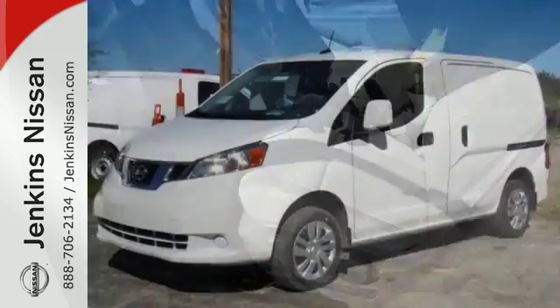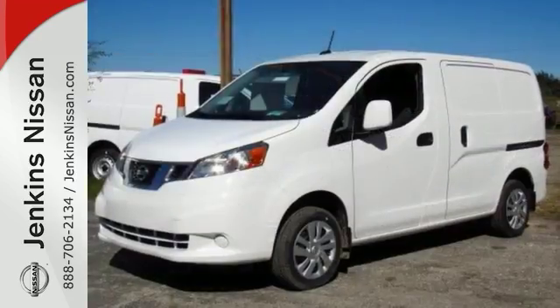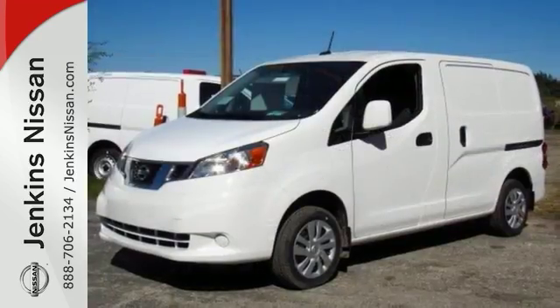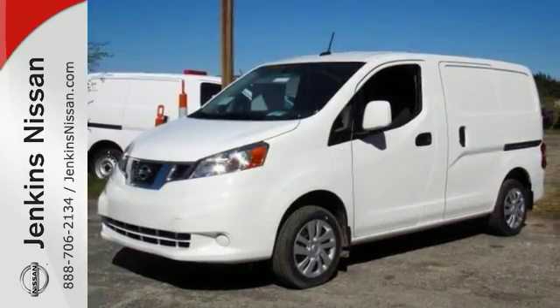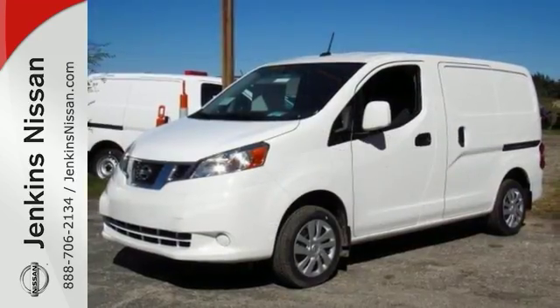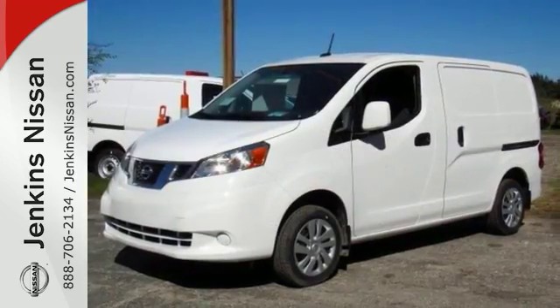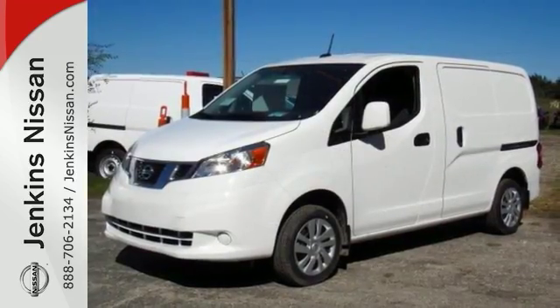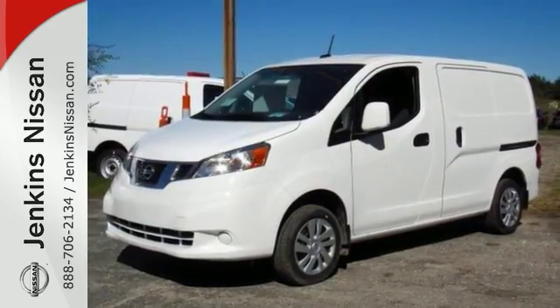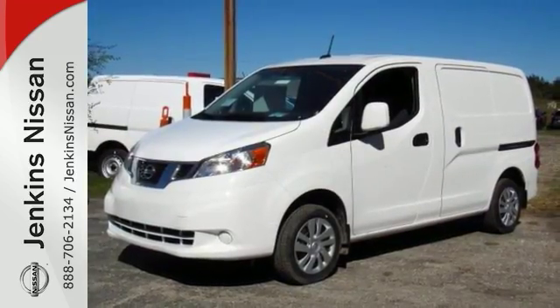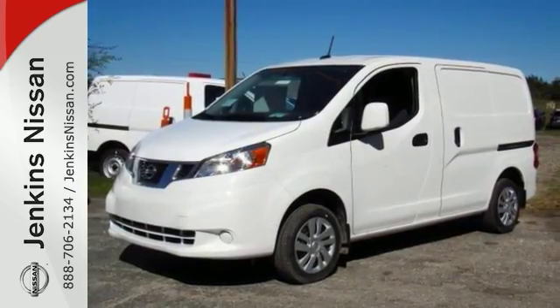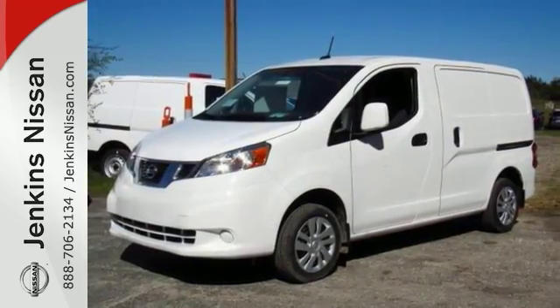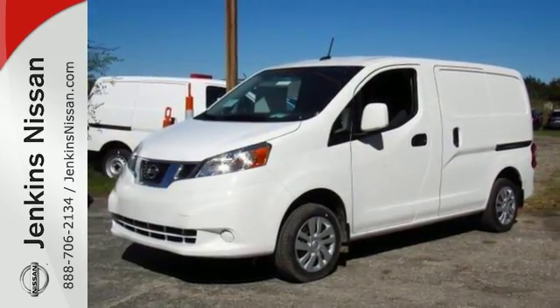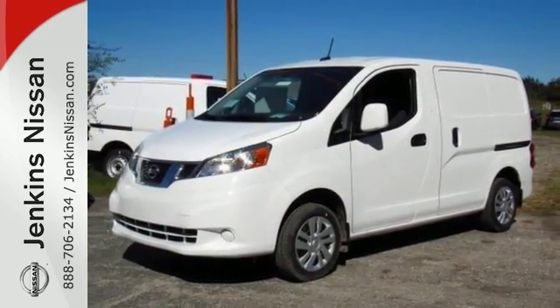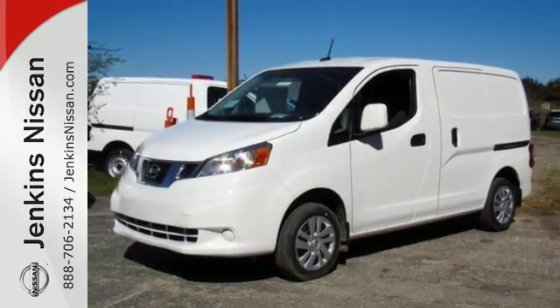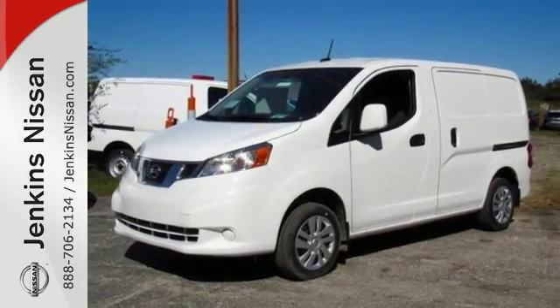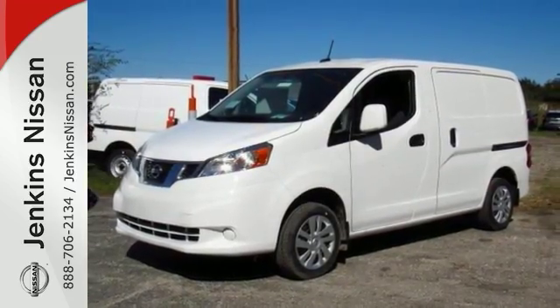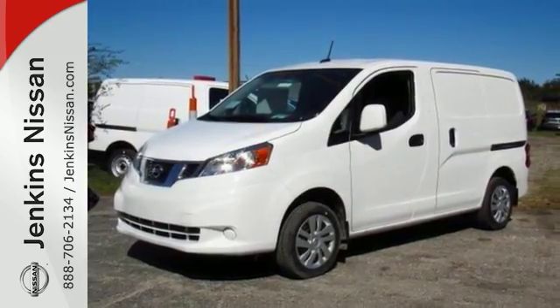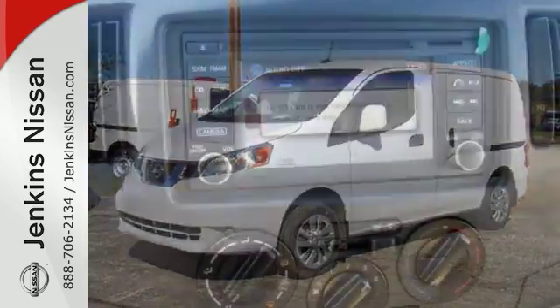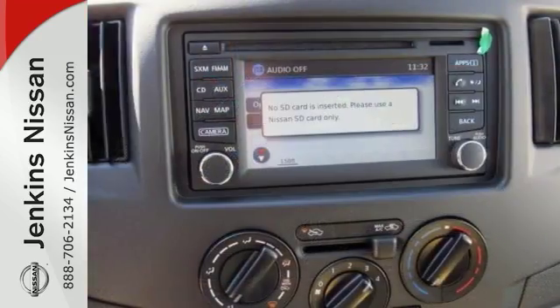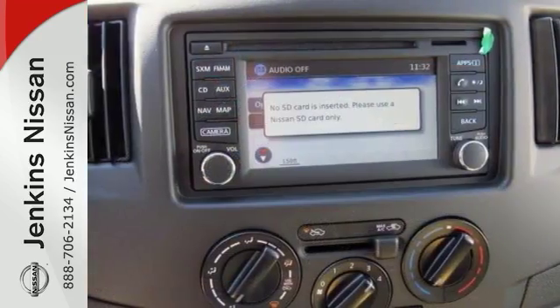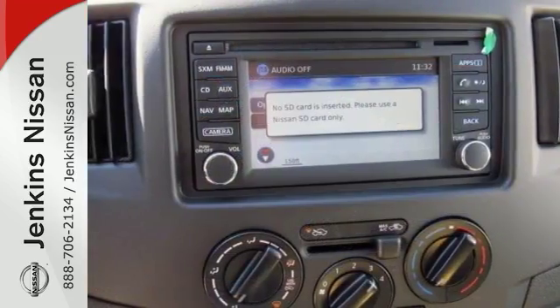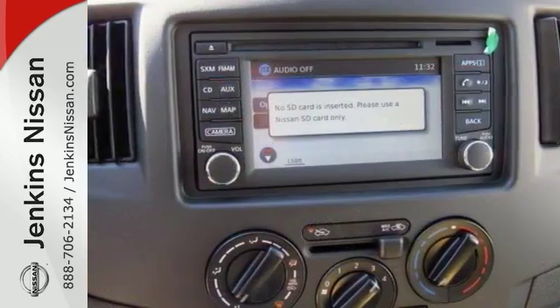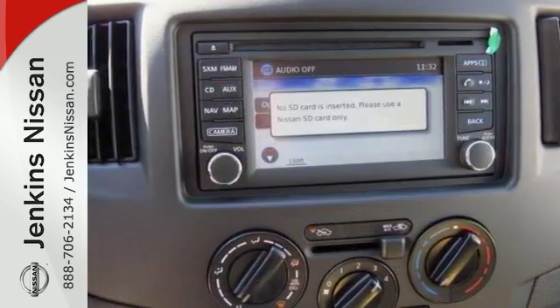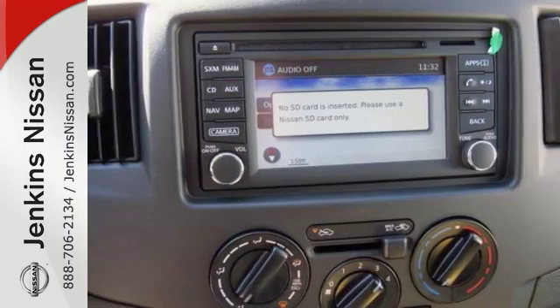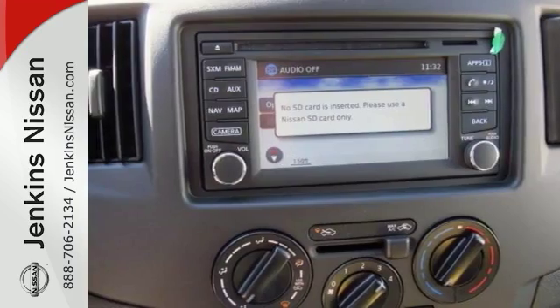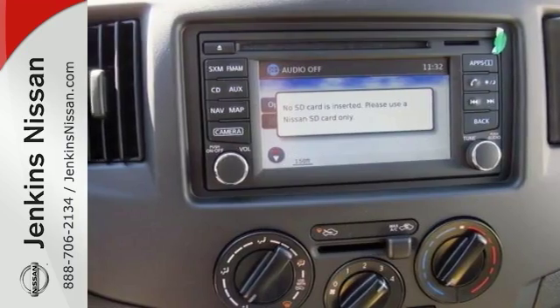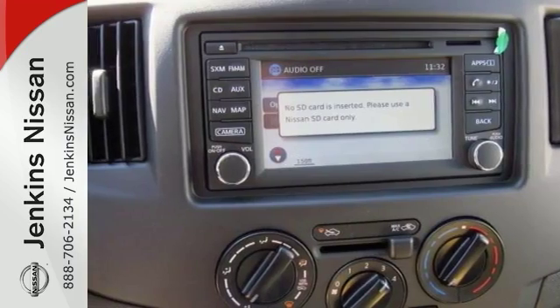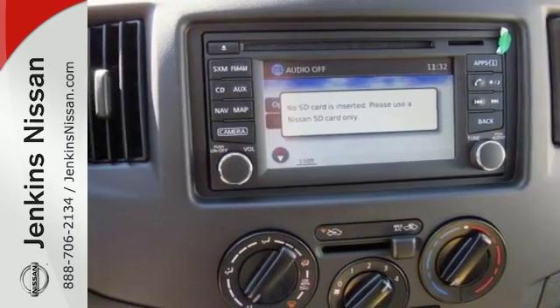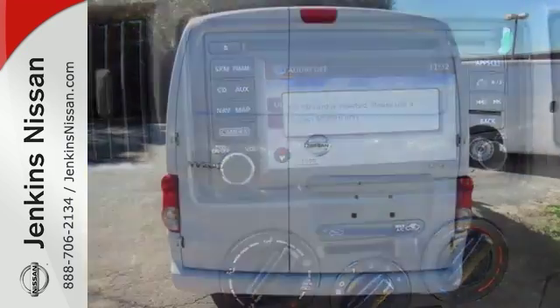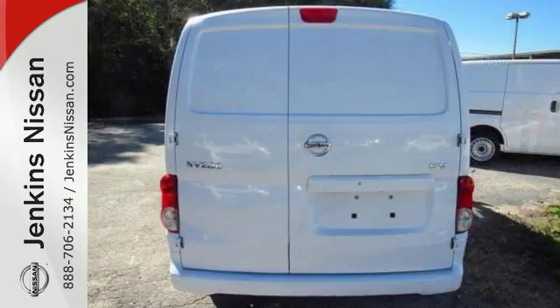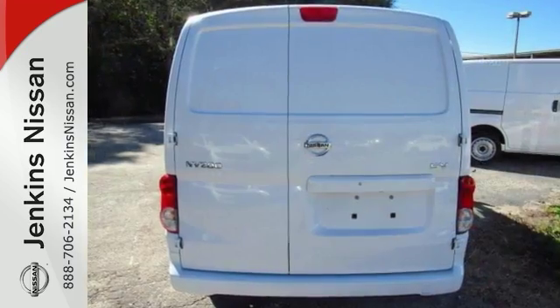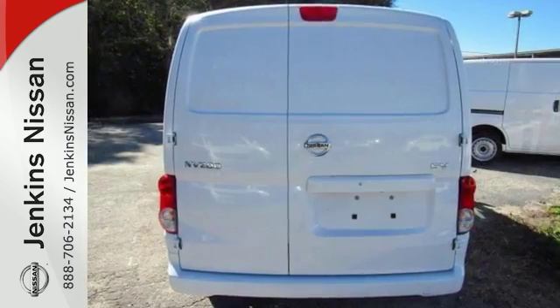With its cavernous interior, powerful performance, and rock-solid build quality, this full-size cargo van is an excellent choice.